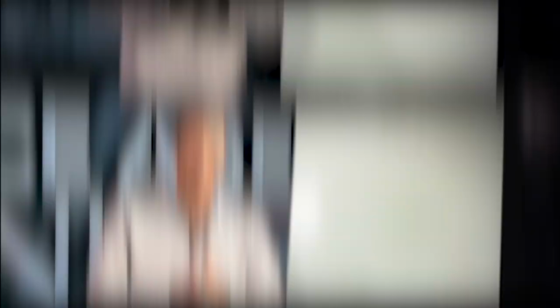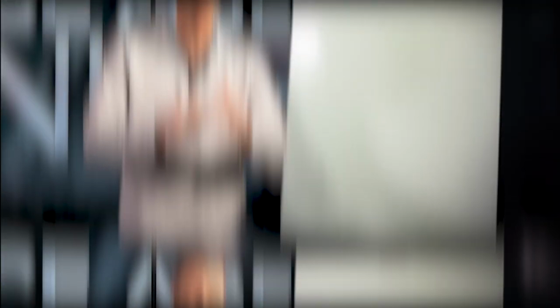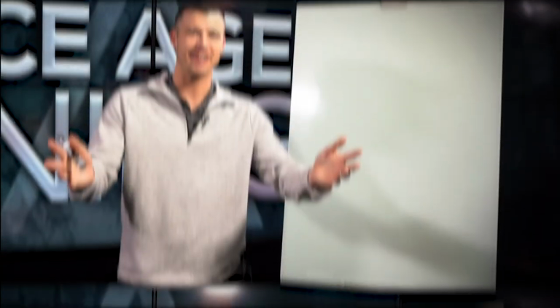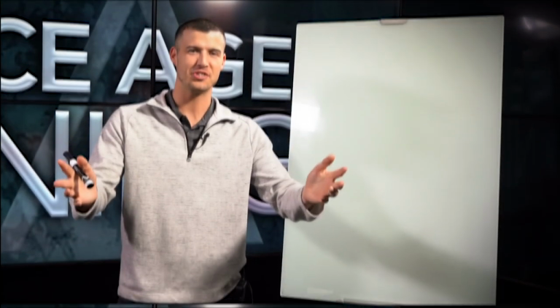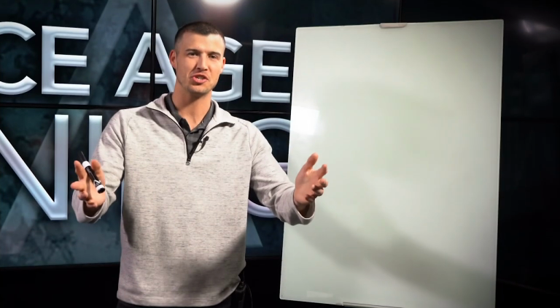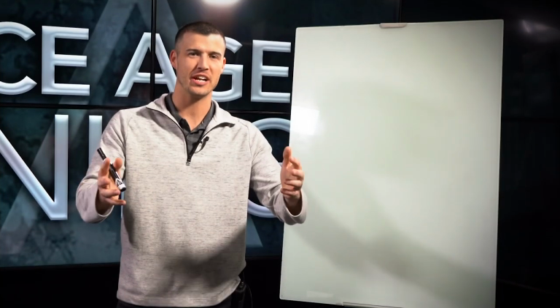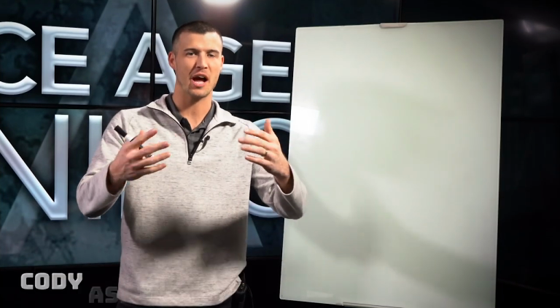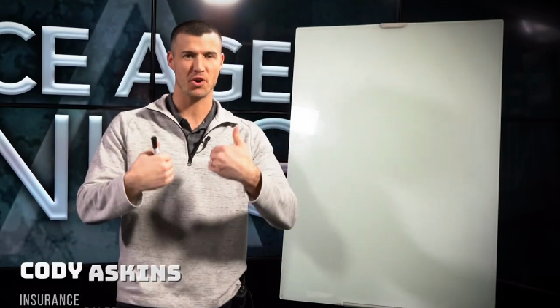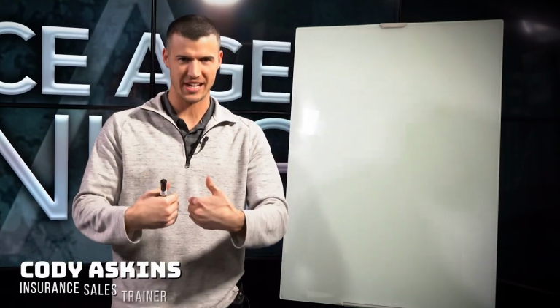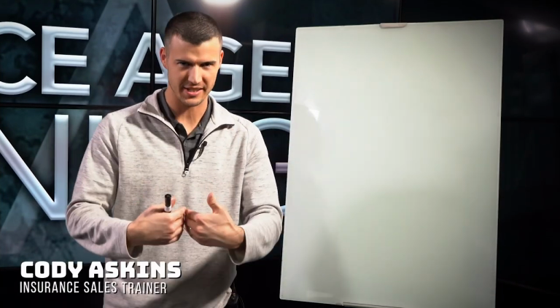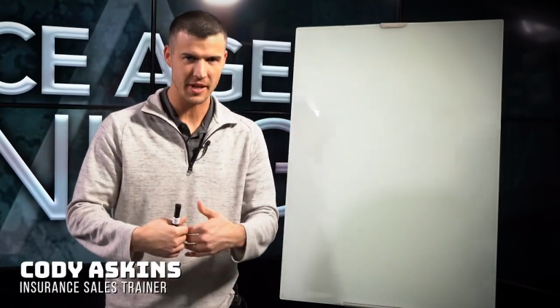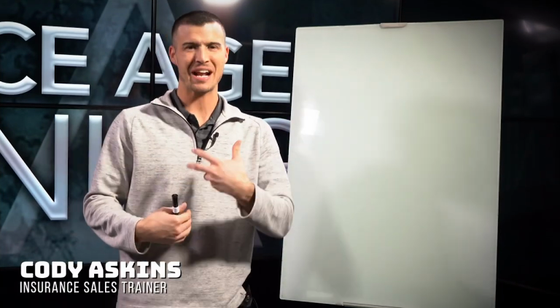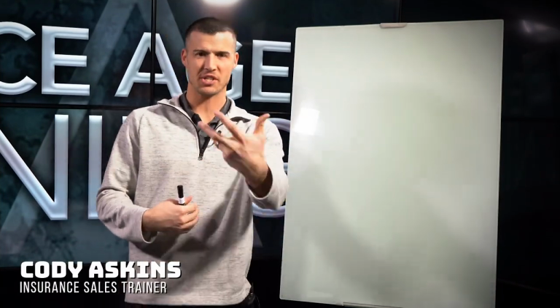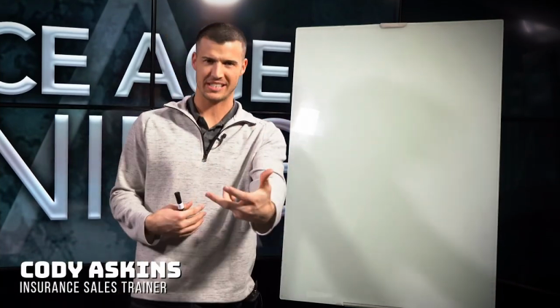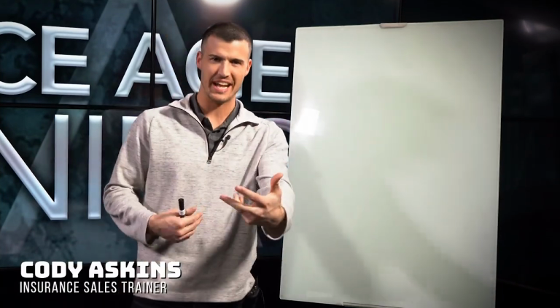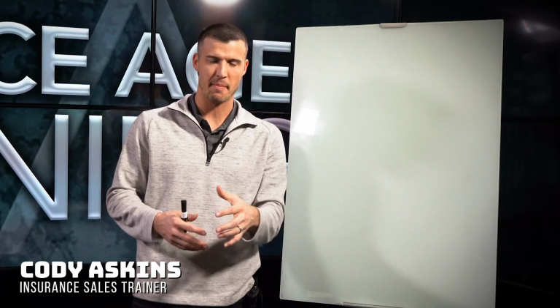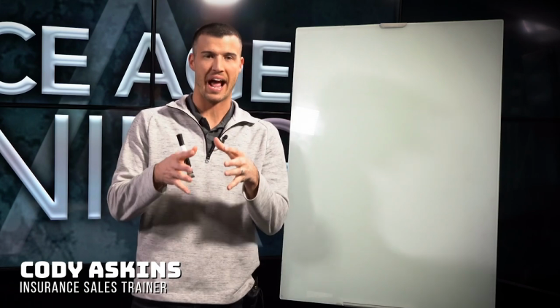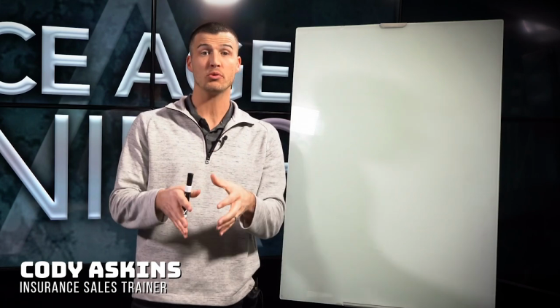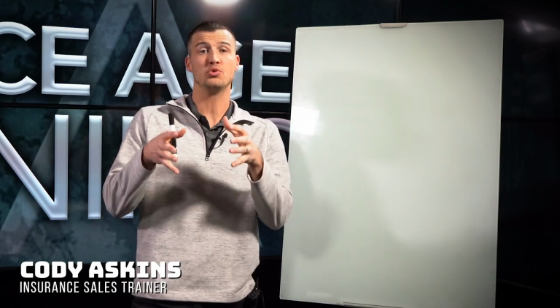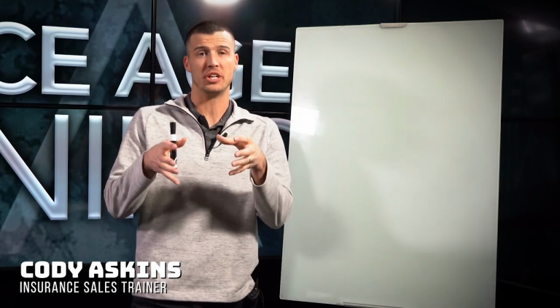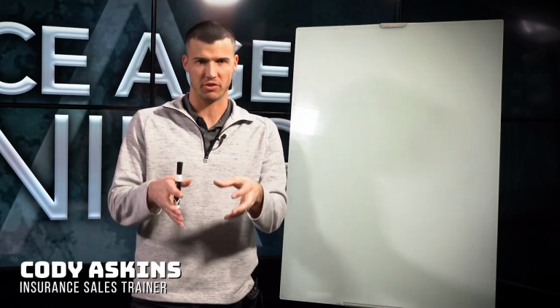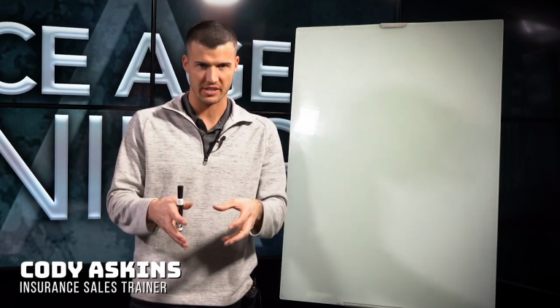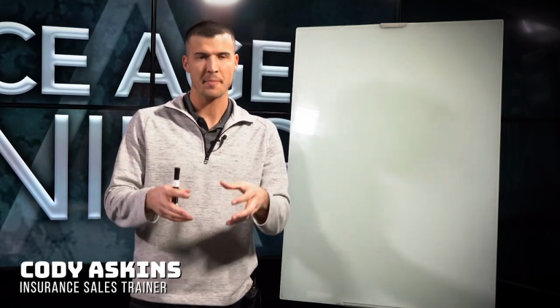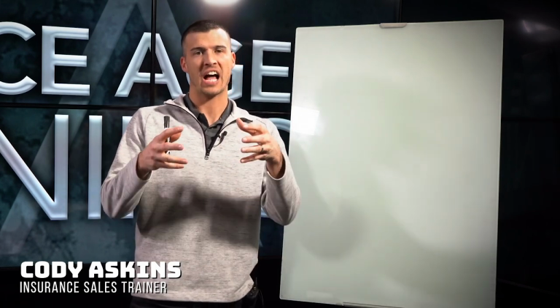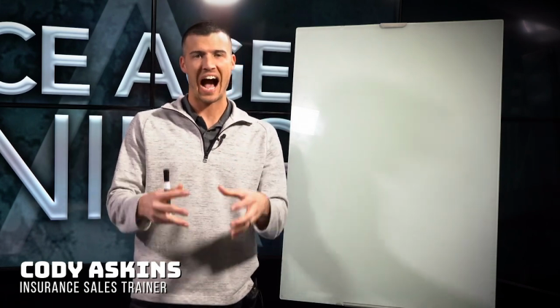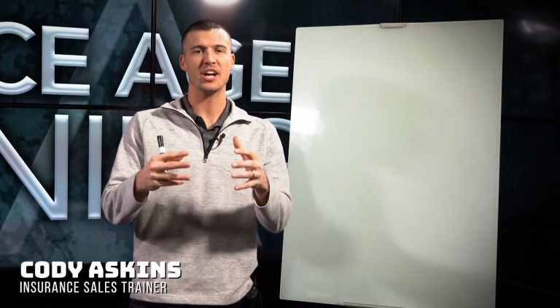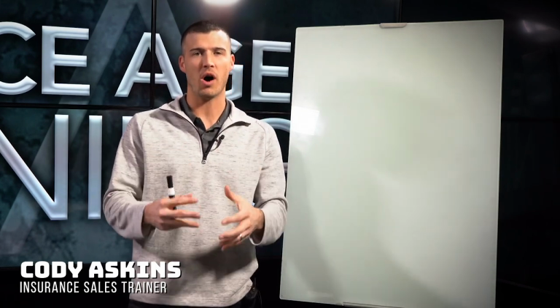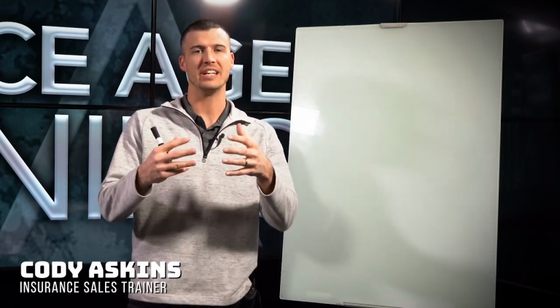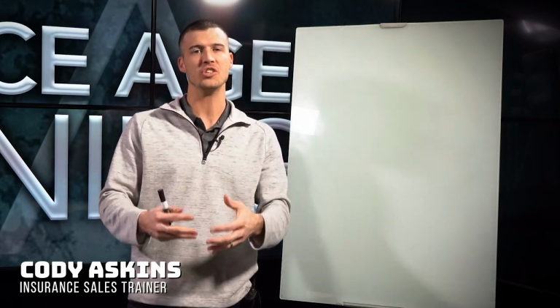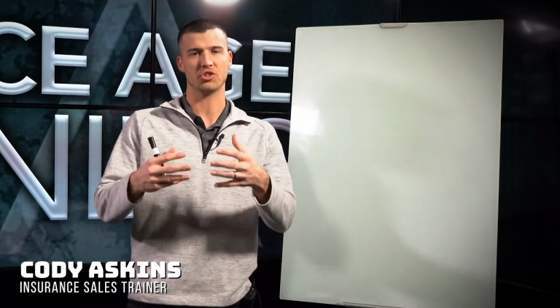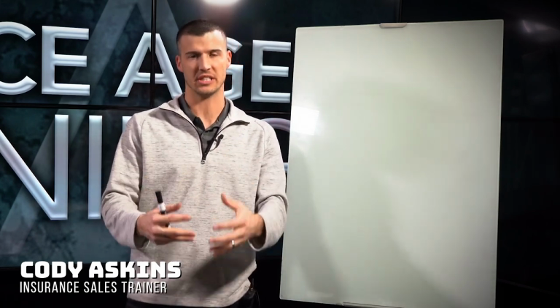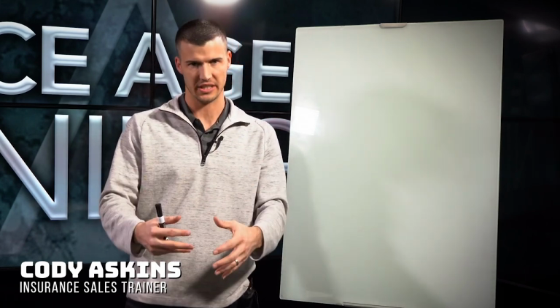Hey, welcome back to Insurance Agent Training. I'm Cody Askins and I'm going to talk today about how to generate high quality insurance leads.